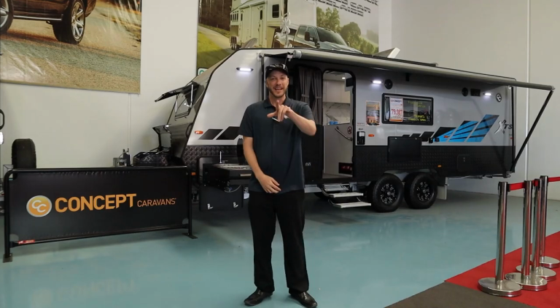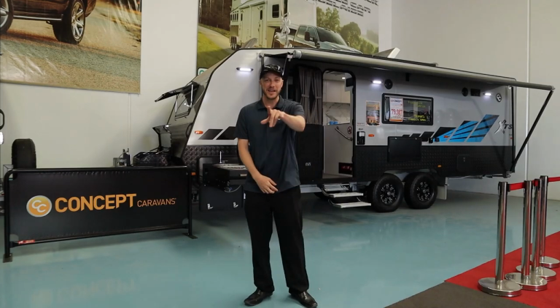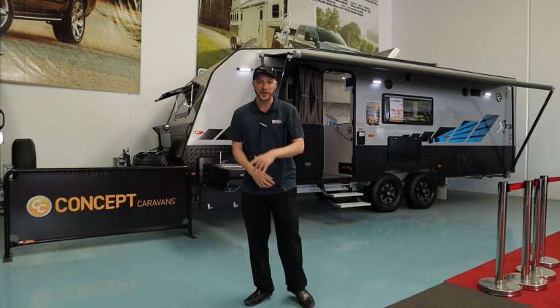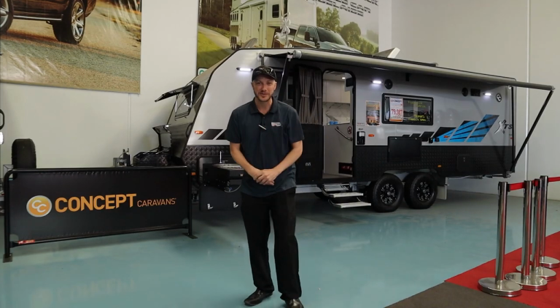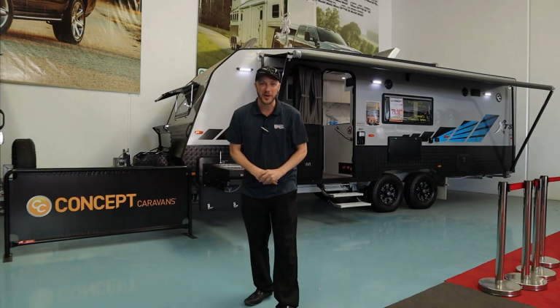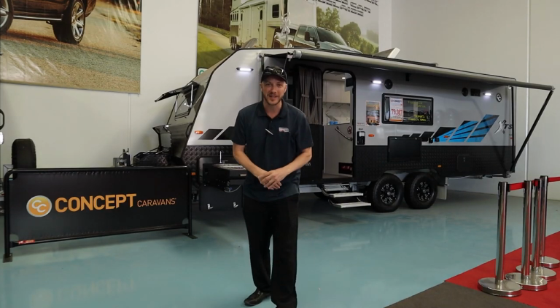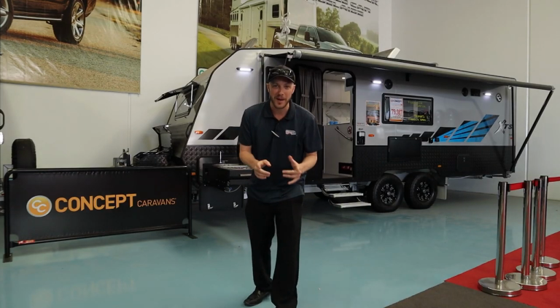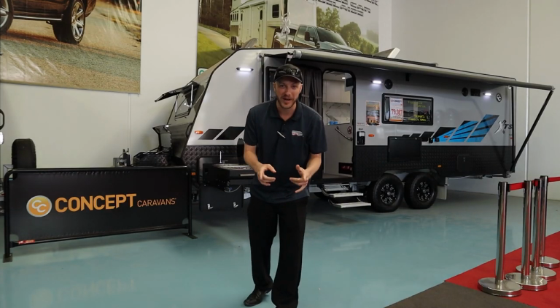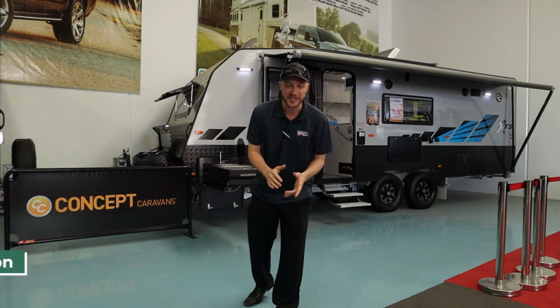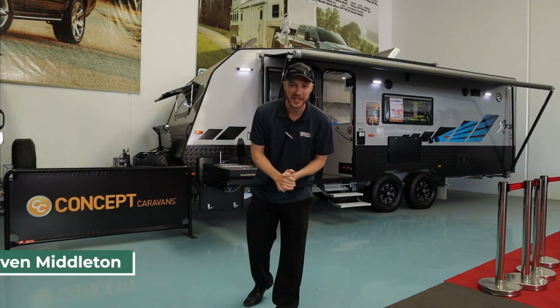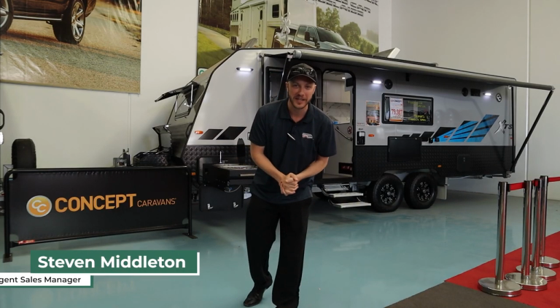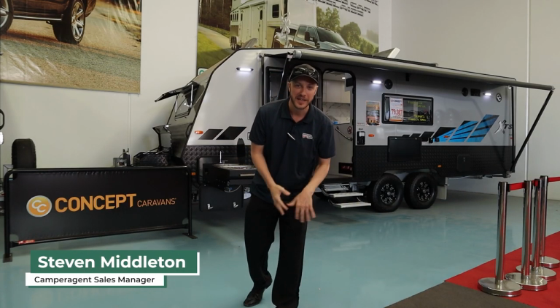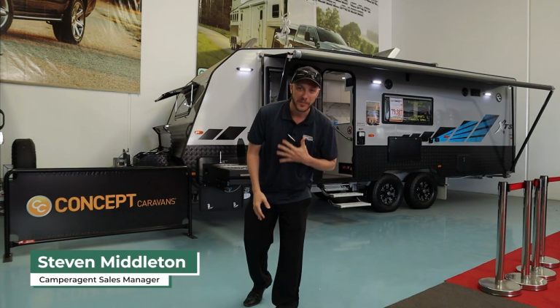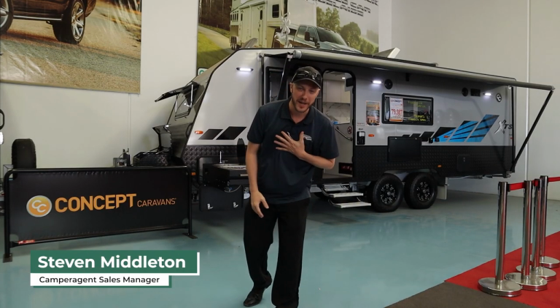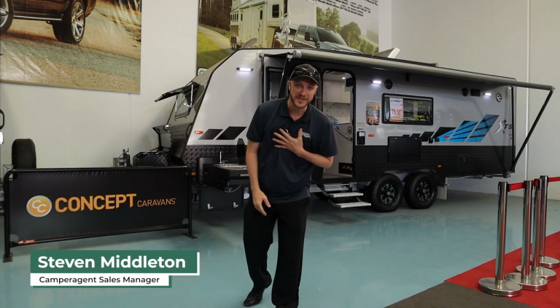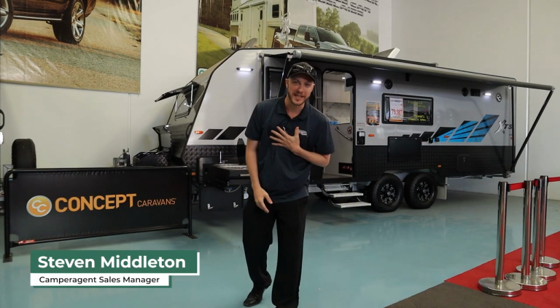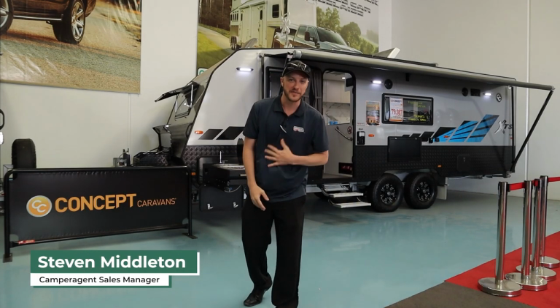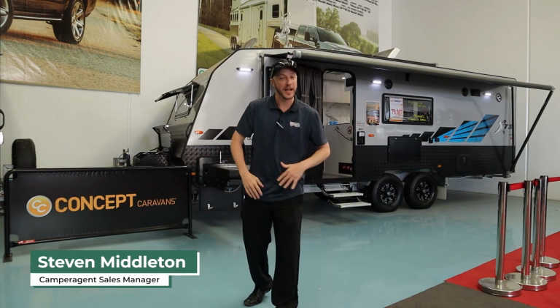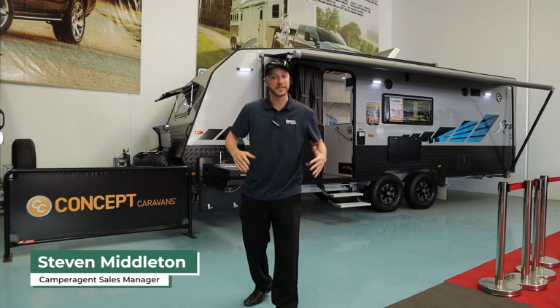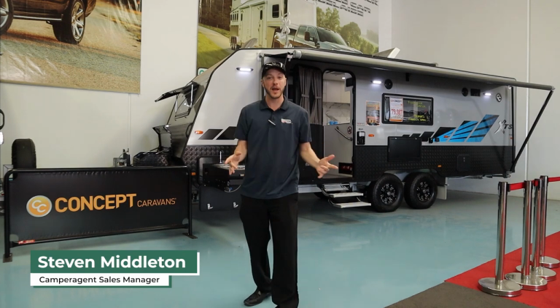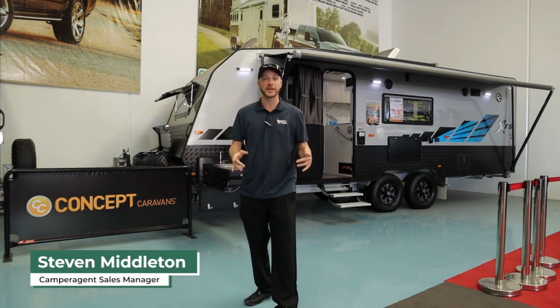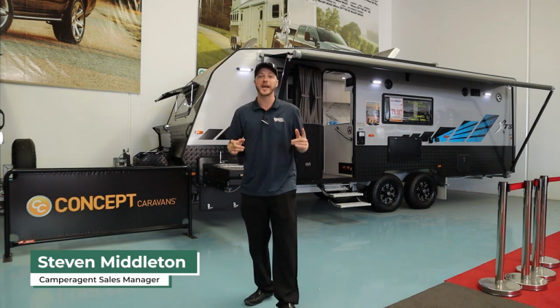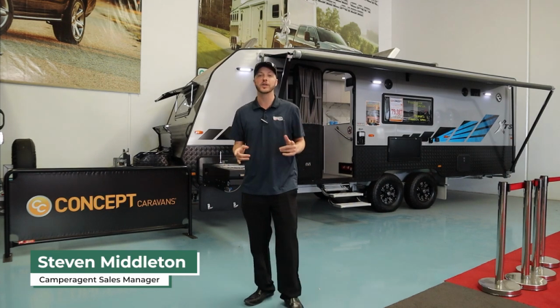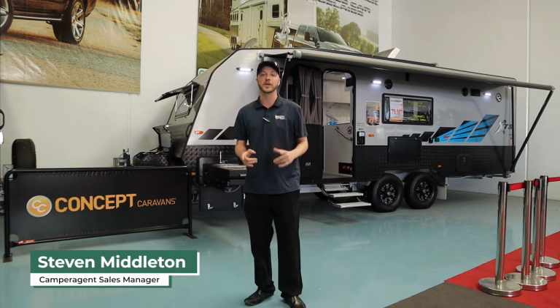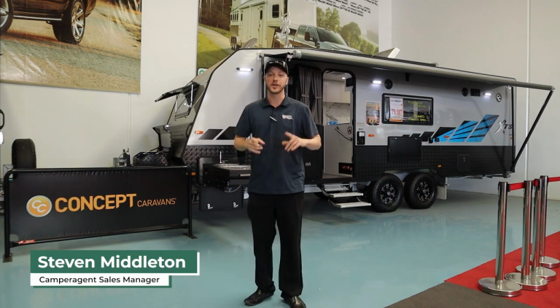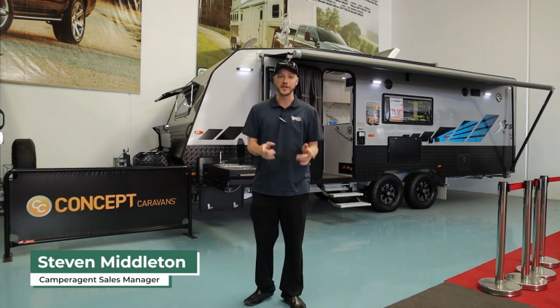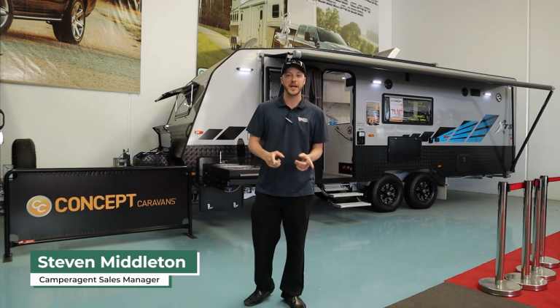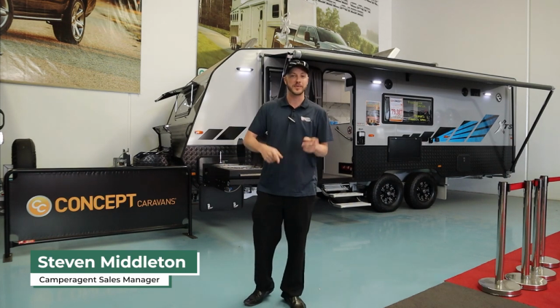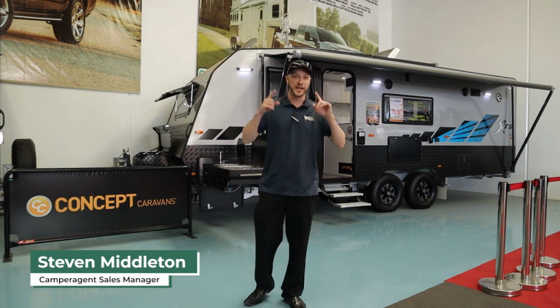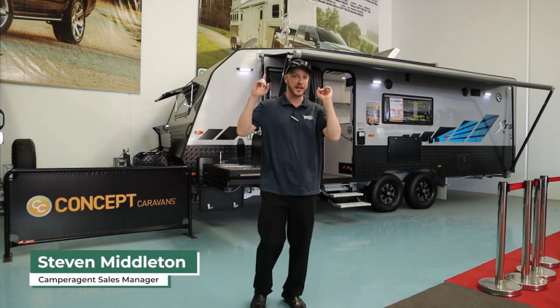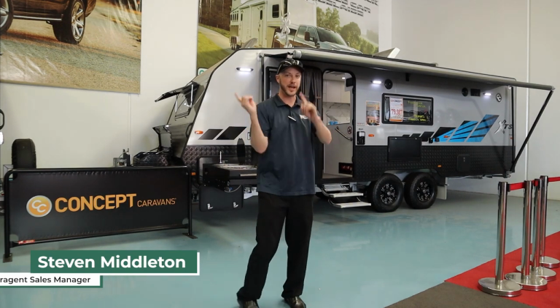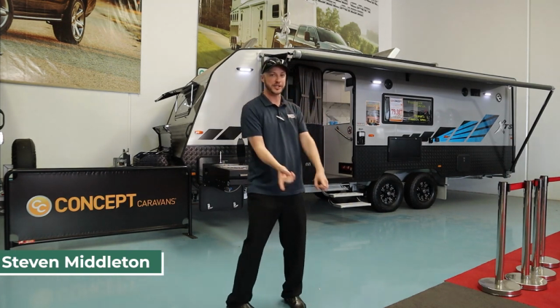Hey folks, welcome to Camper Agent TV. My name is Steve and today we're going to take a look at the concept innovation.